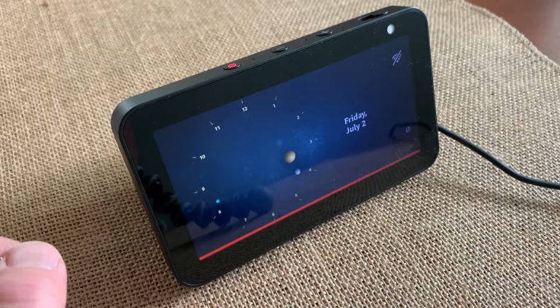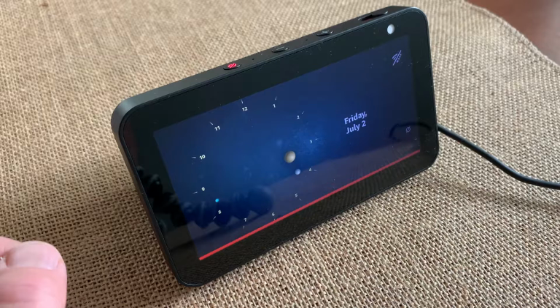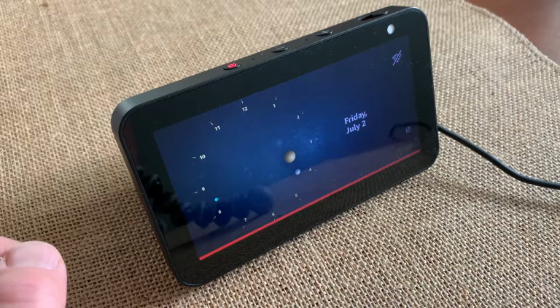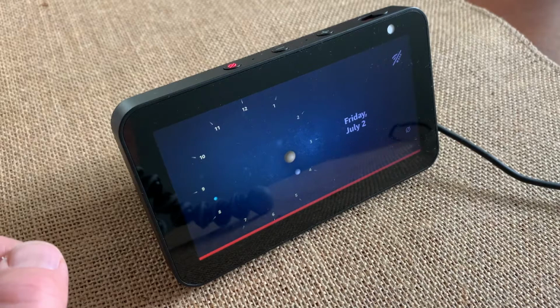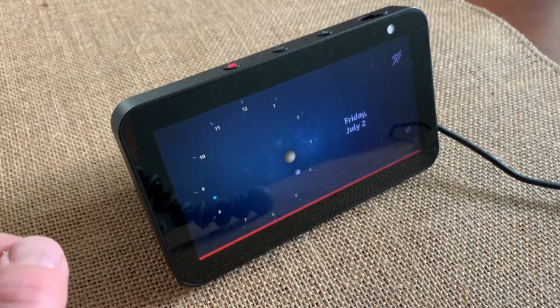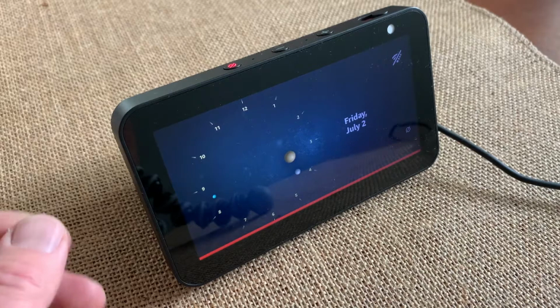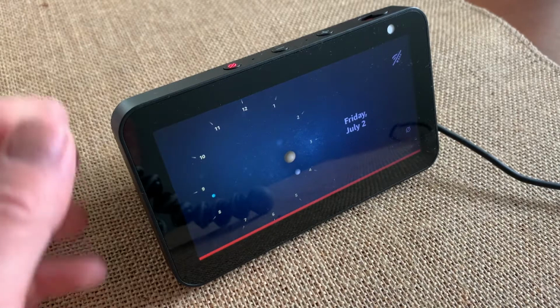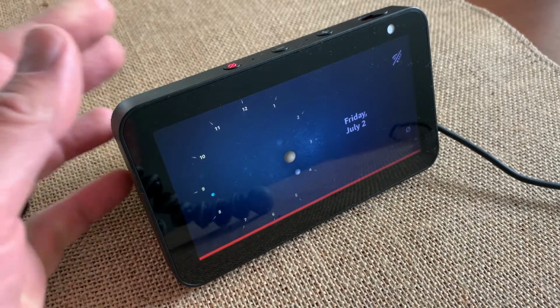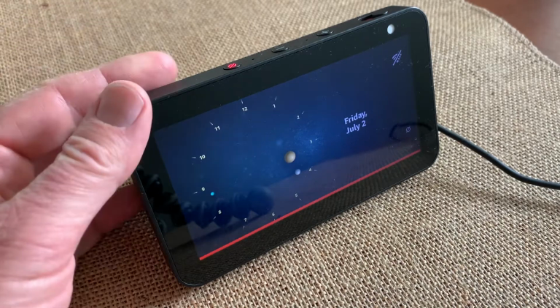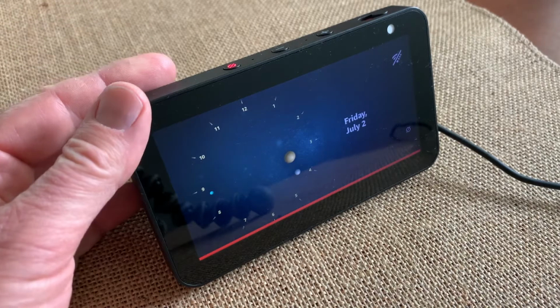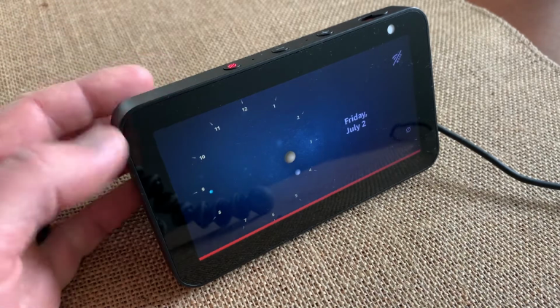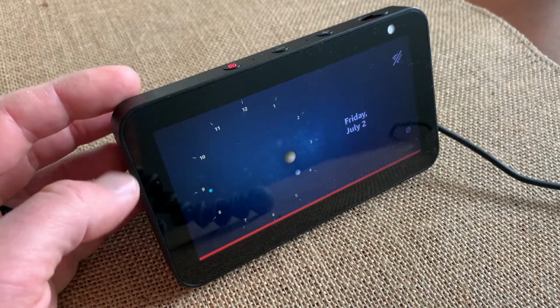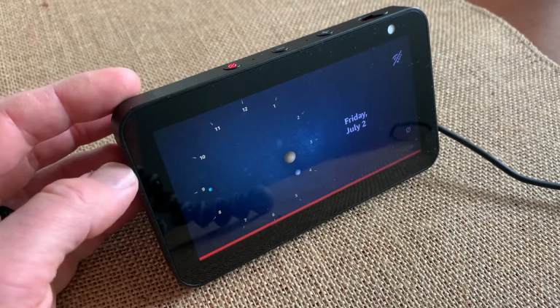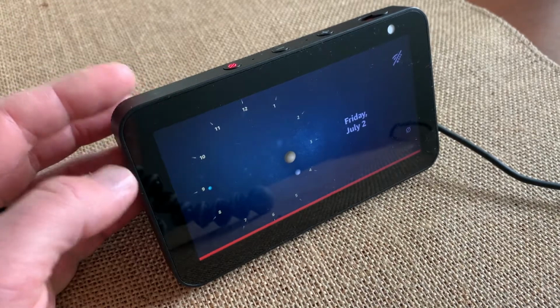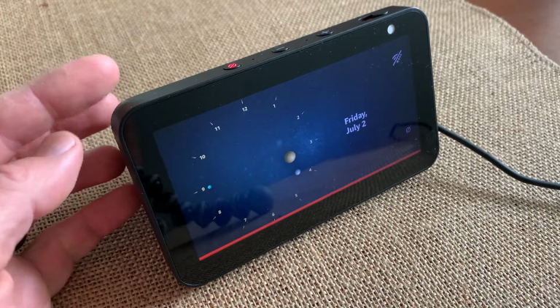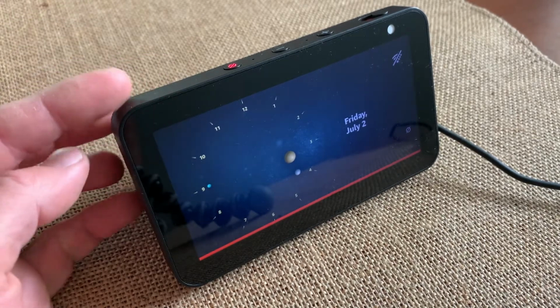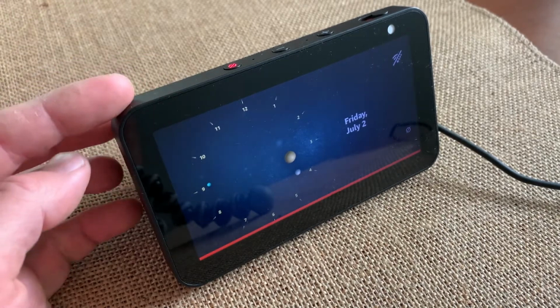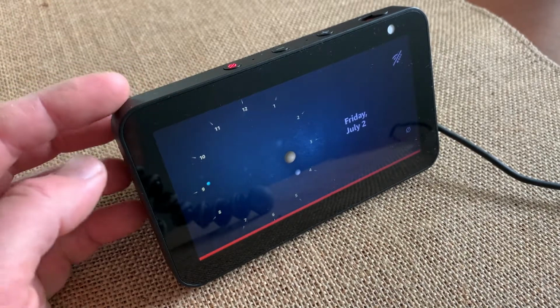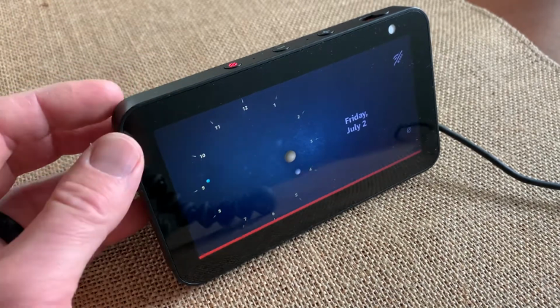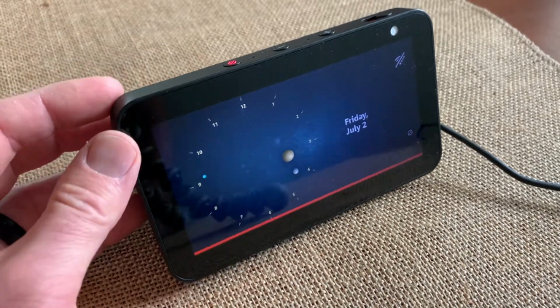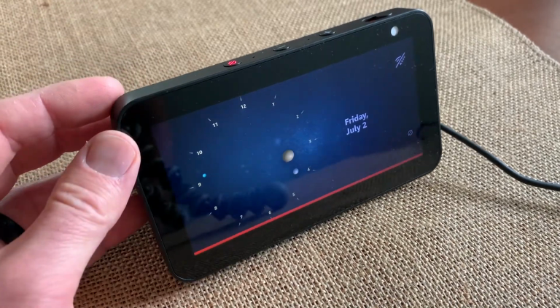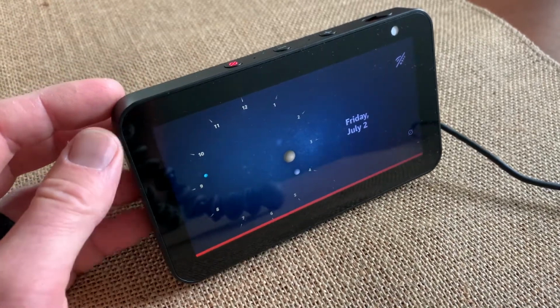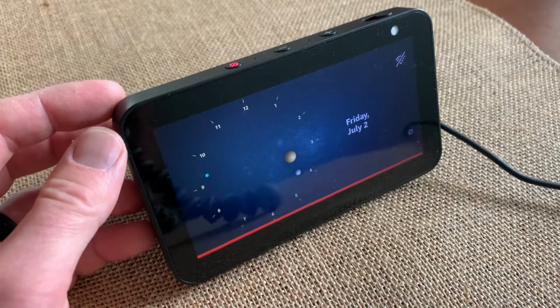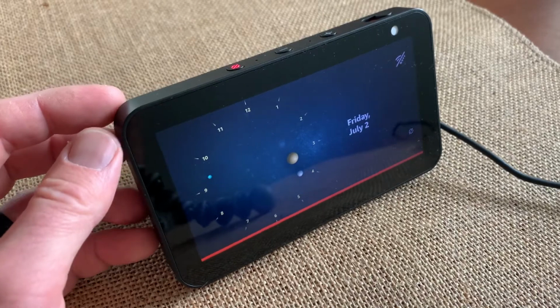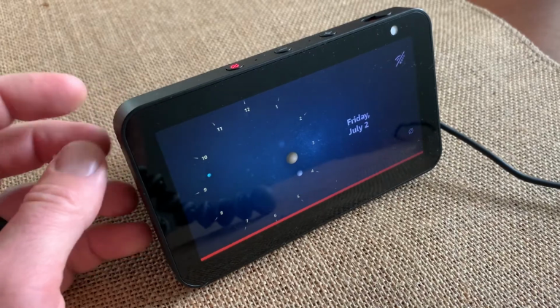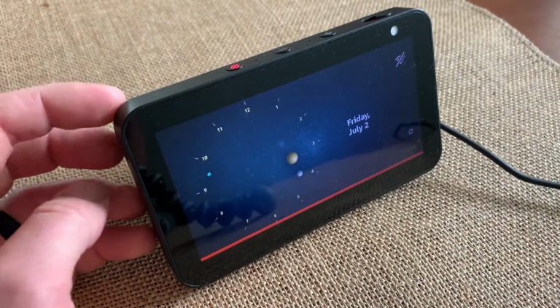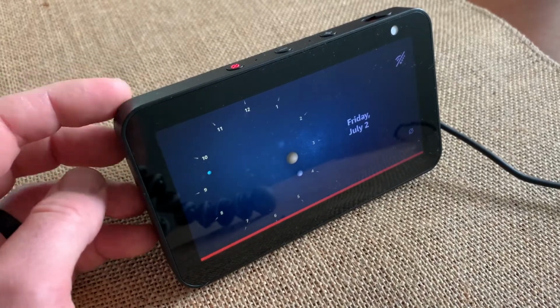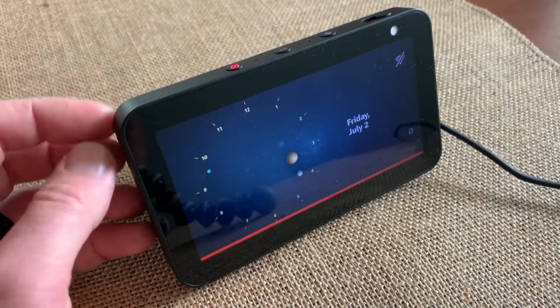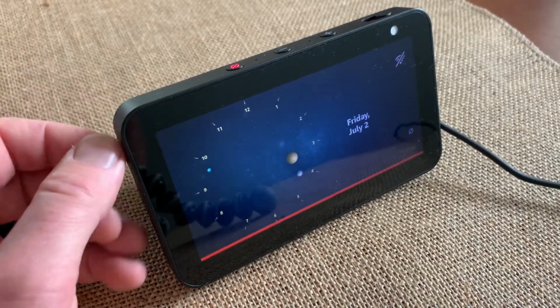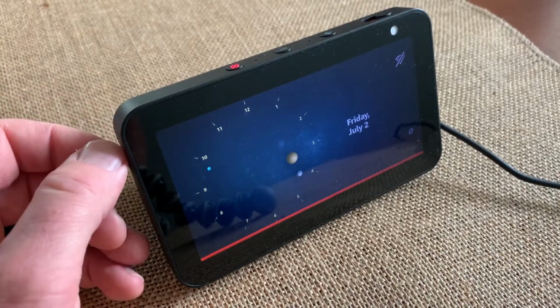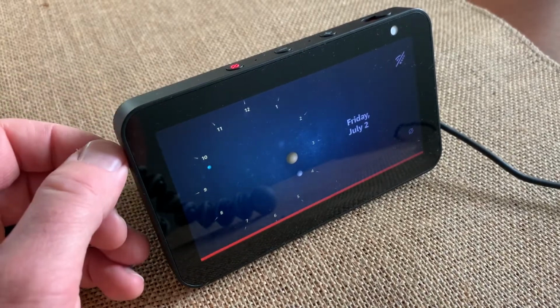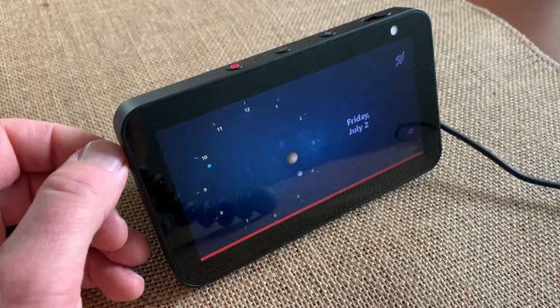Hey there friends, on today's video we are going to be resetting this Amazon Echo Show to its factory default settings. Let's get into it.